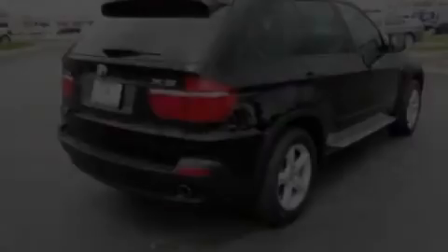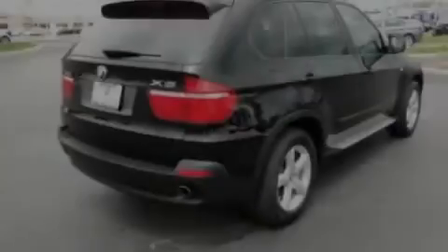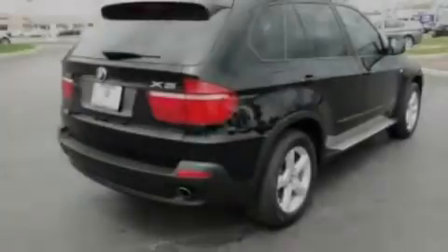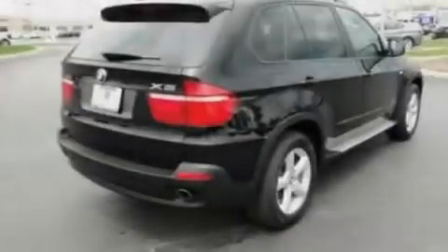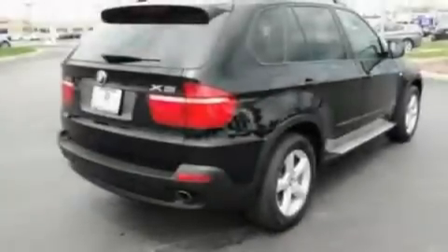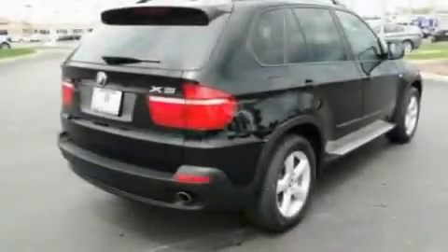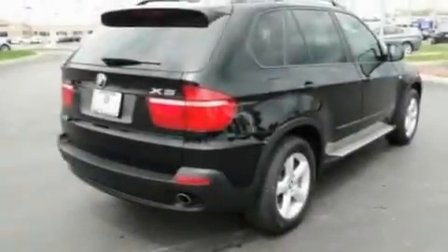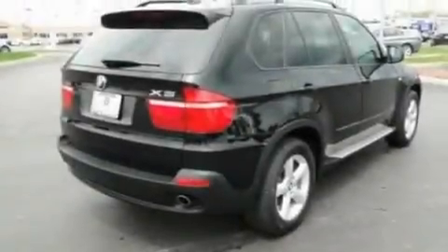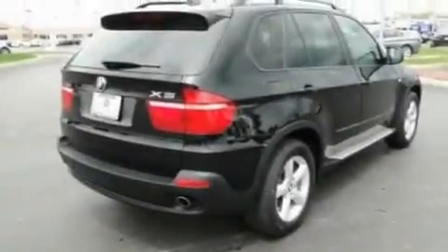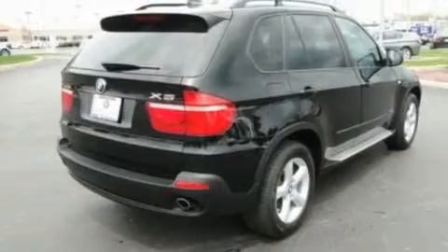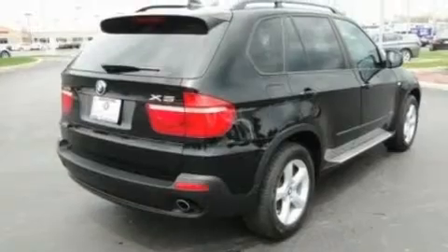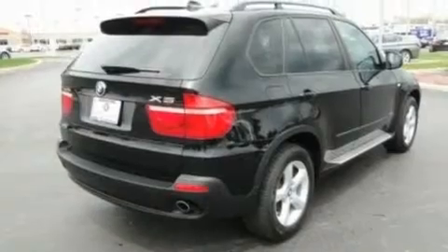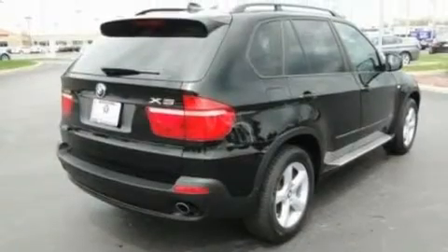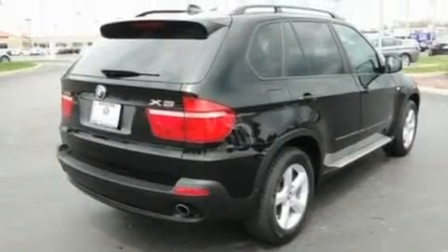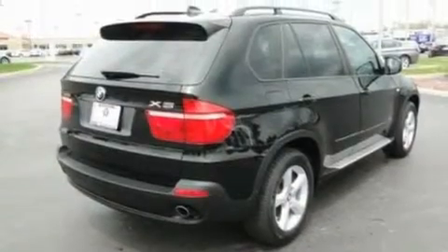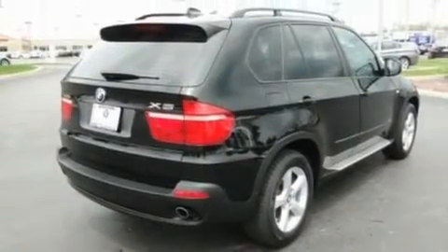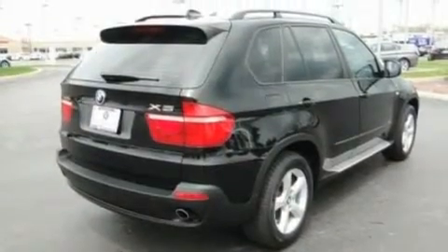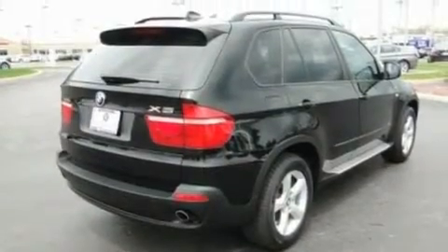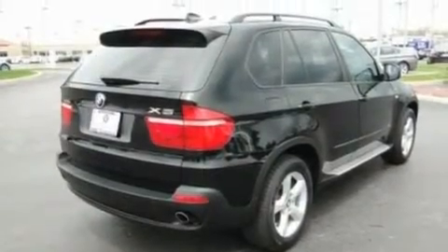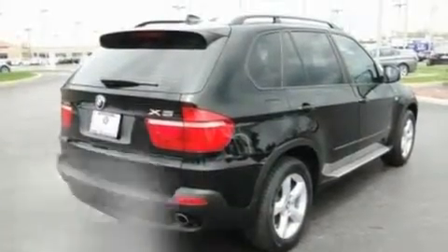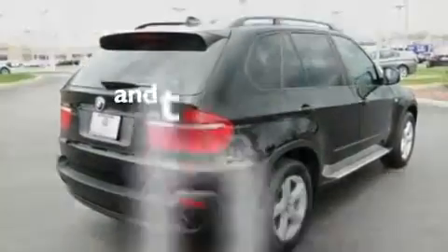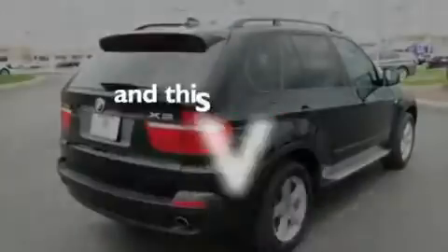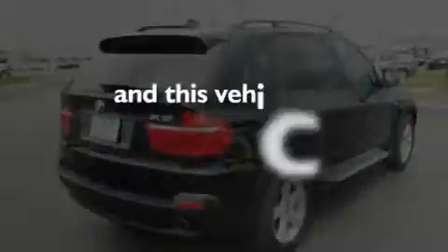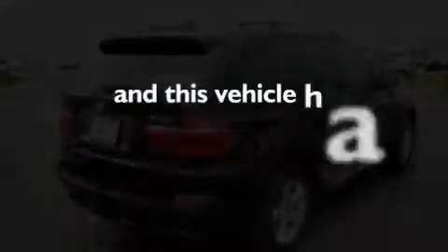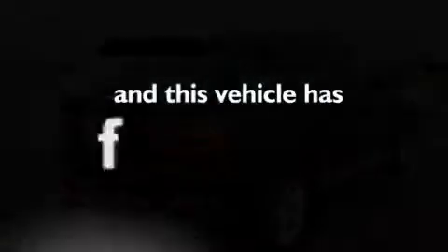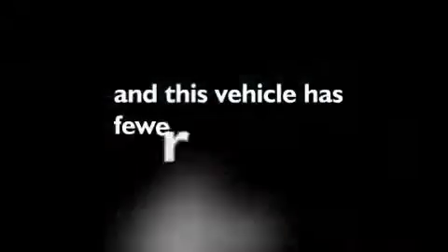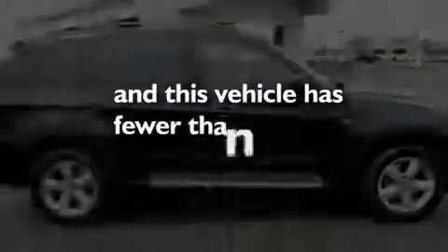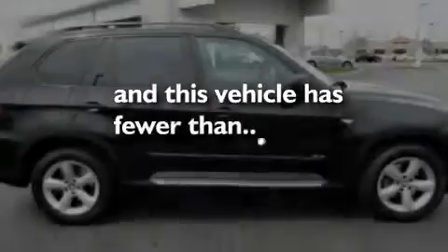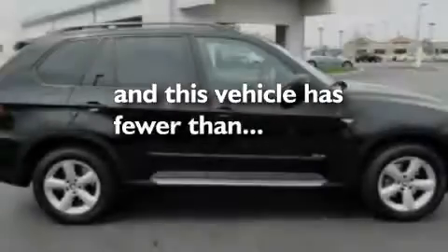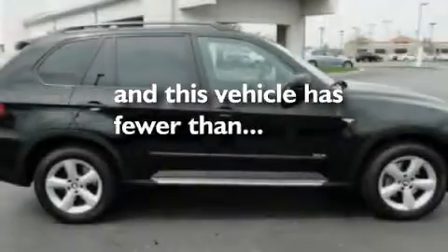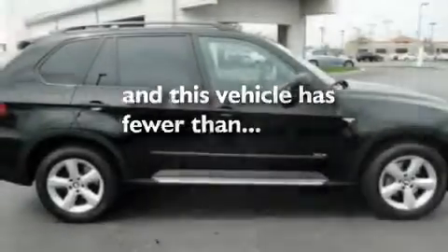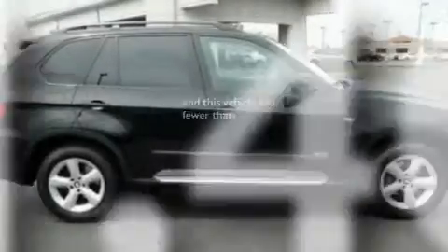Additional features include a low tire pressure indicator, dual power seats, performance tires, aluminum wheels, and this vehicle has less than 22,000 miles.